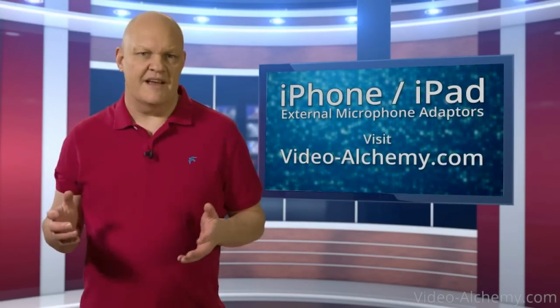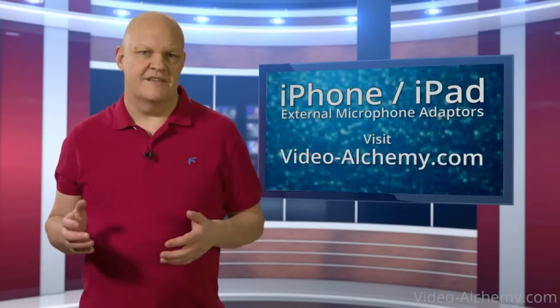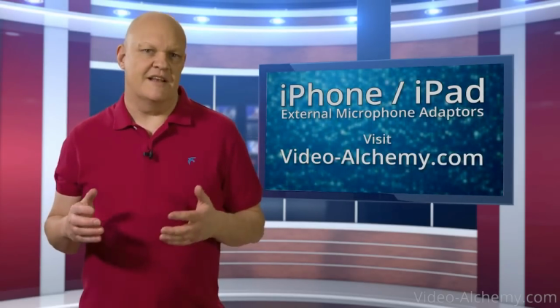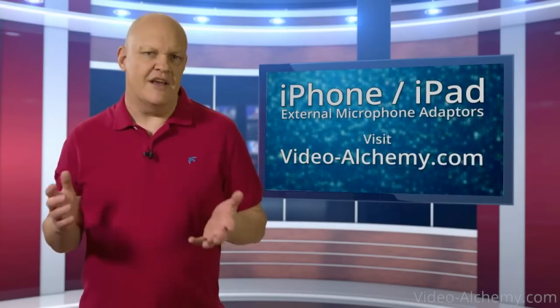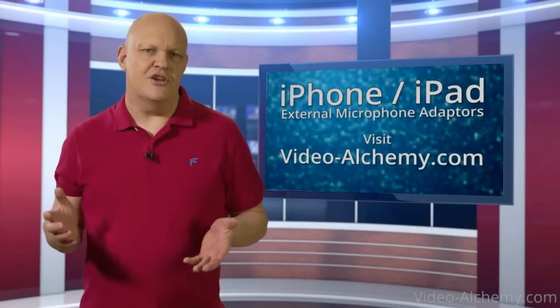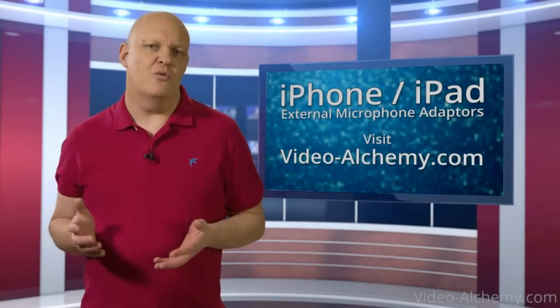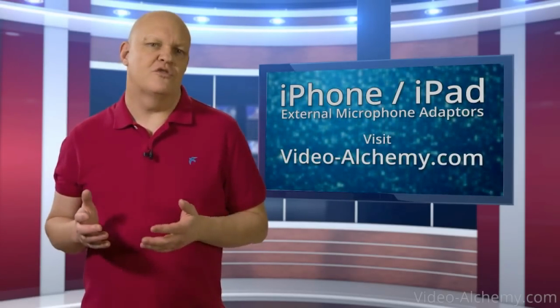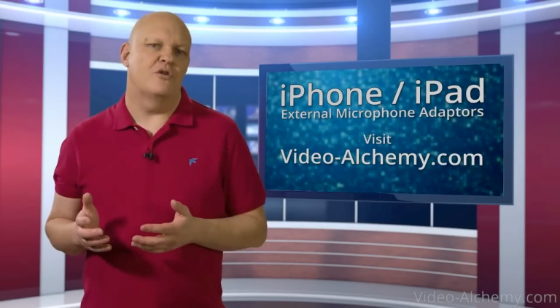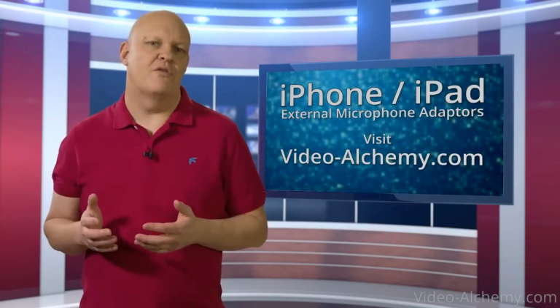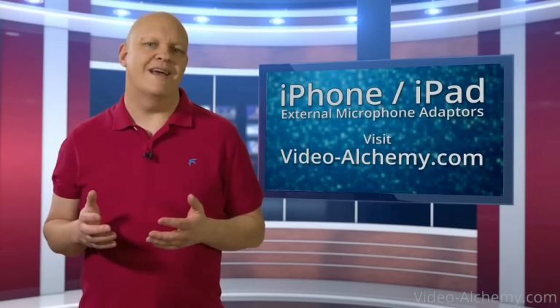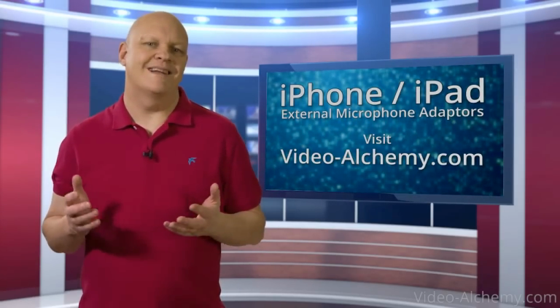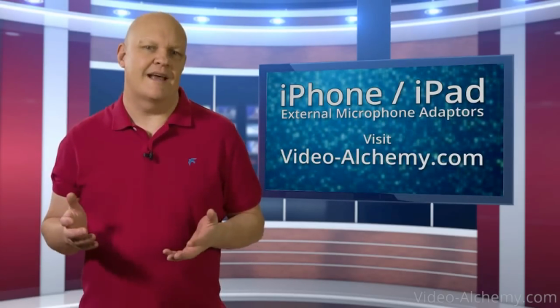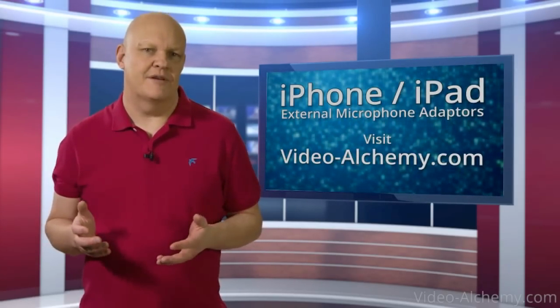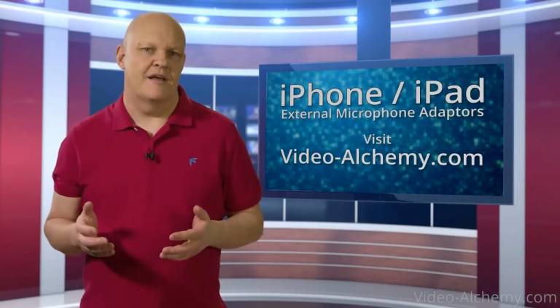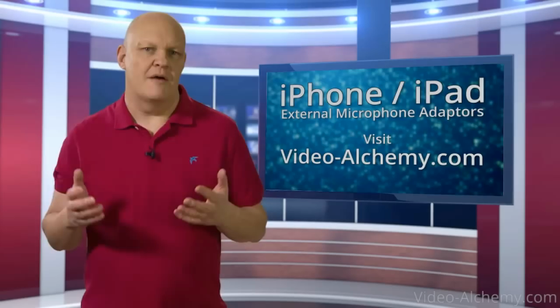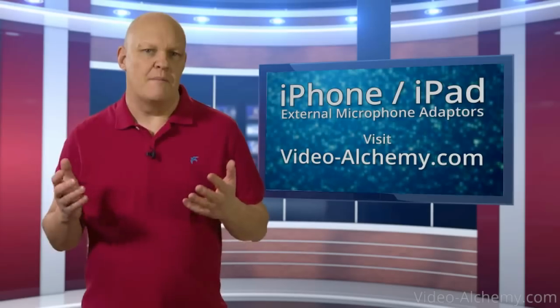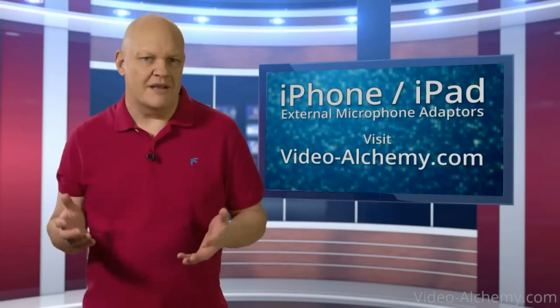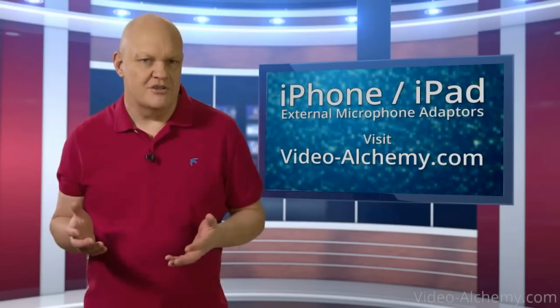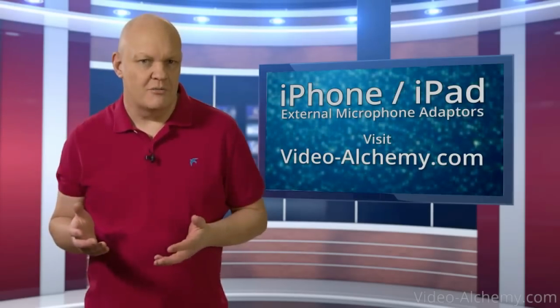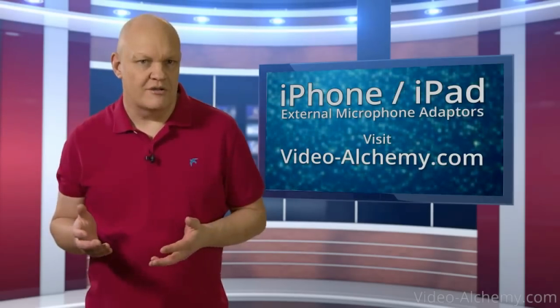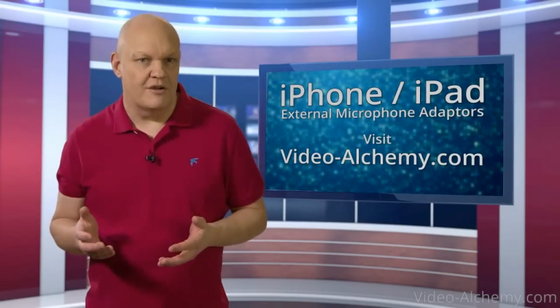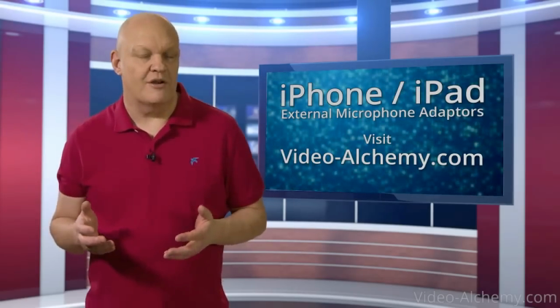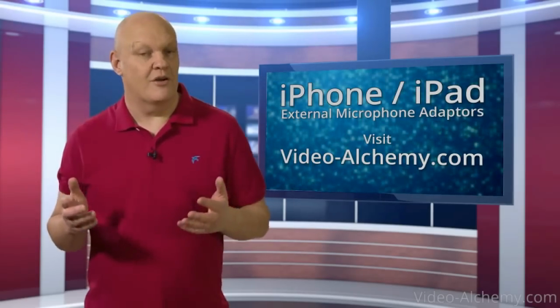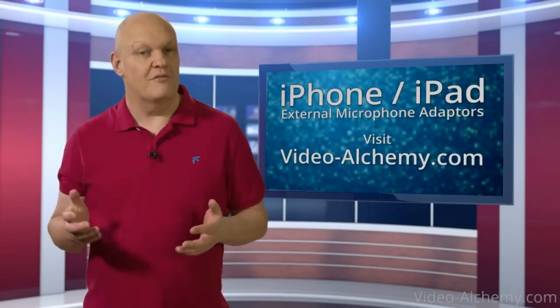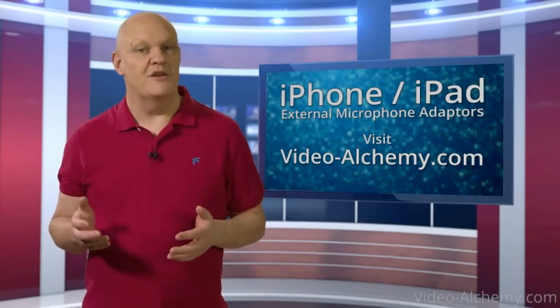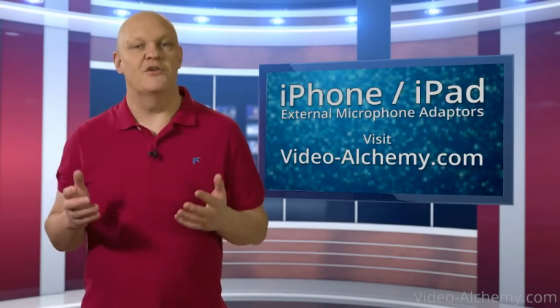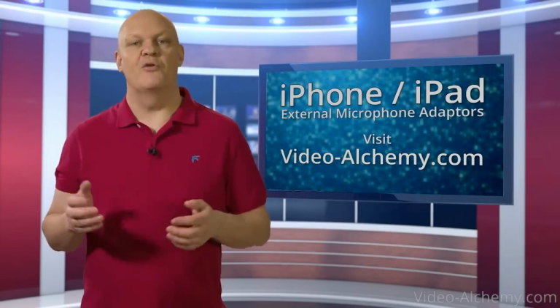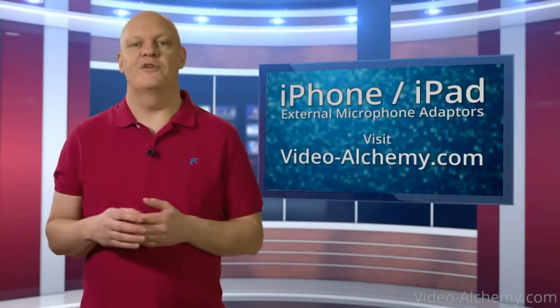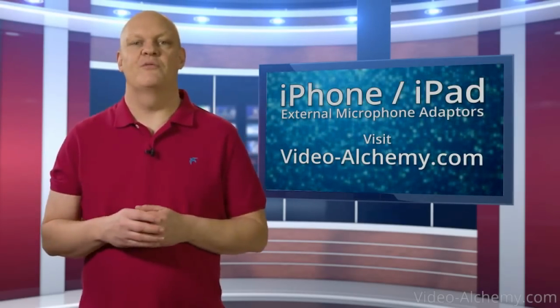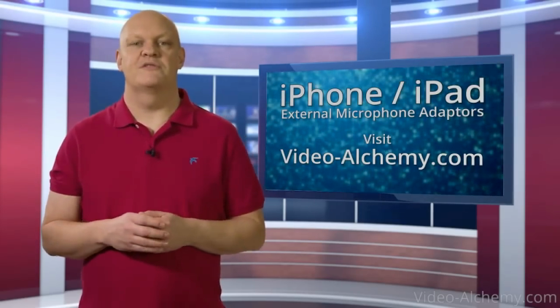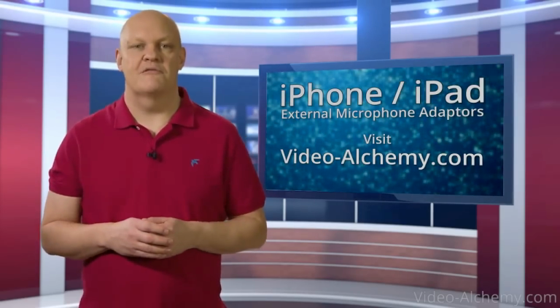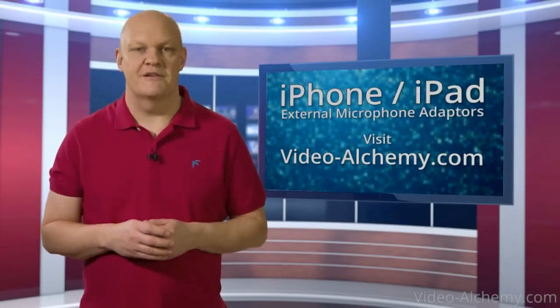So that's it. Now you know what to look for in an adapter that matches your microphone, and hopefully your audio will sound great.